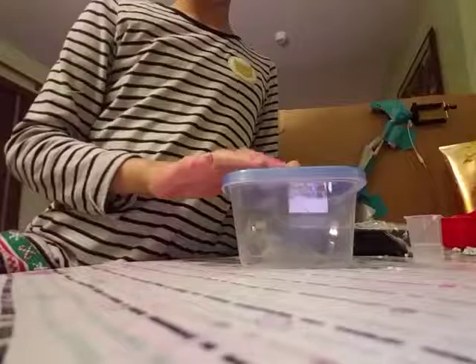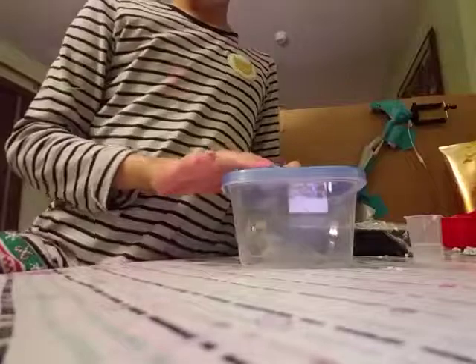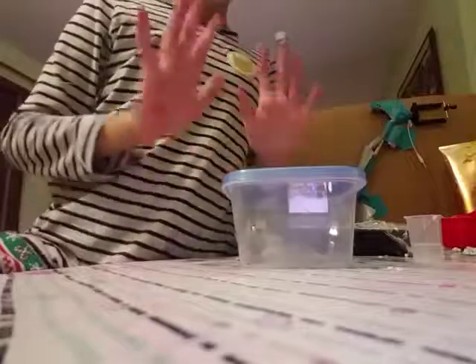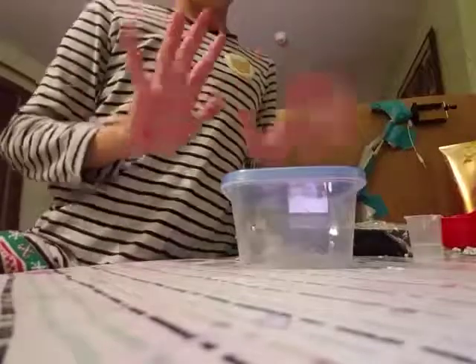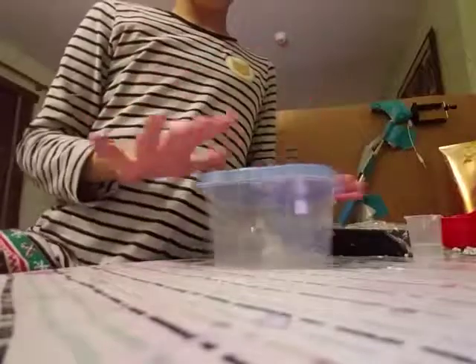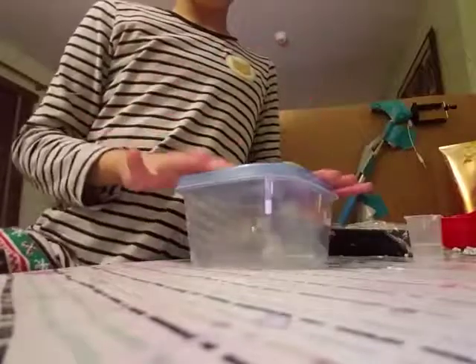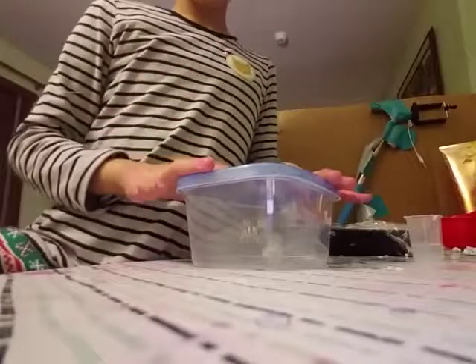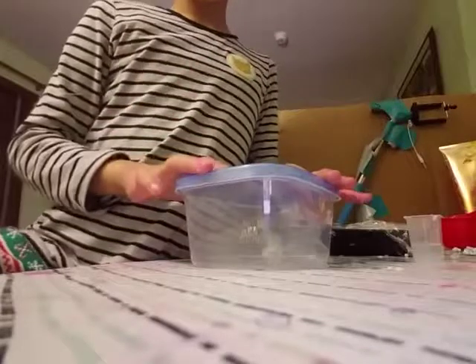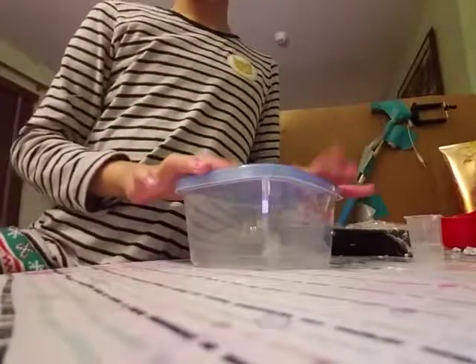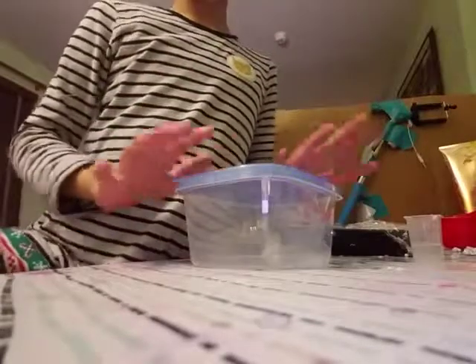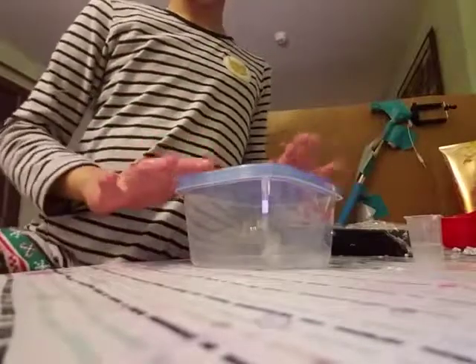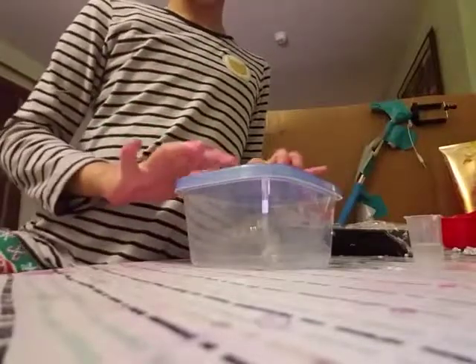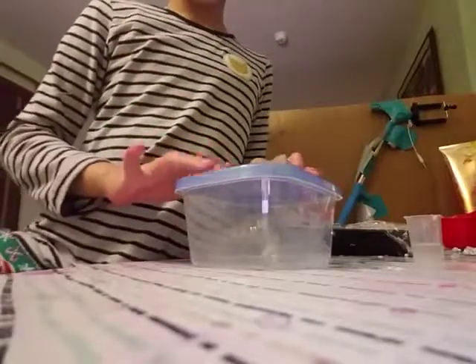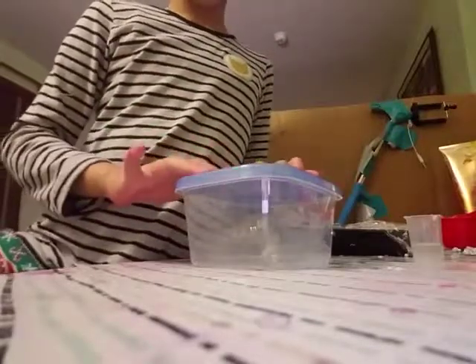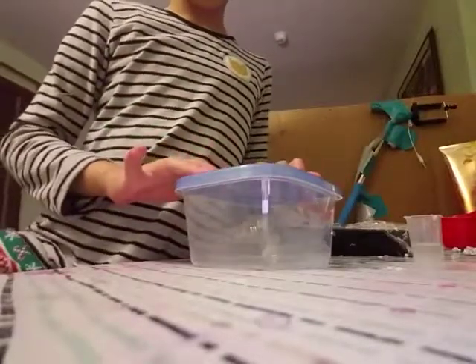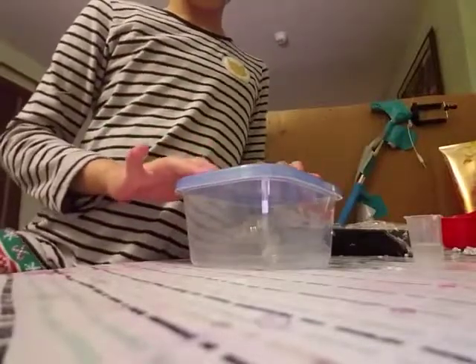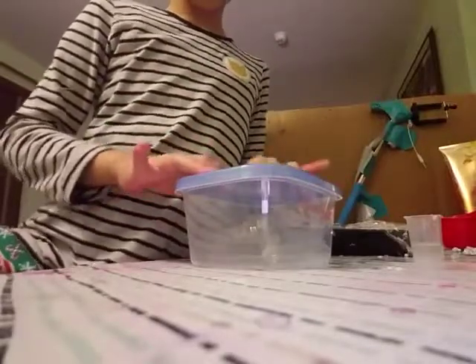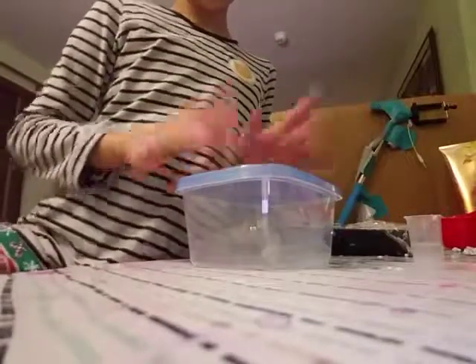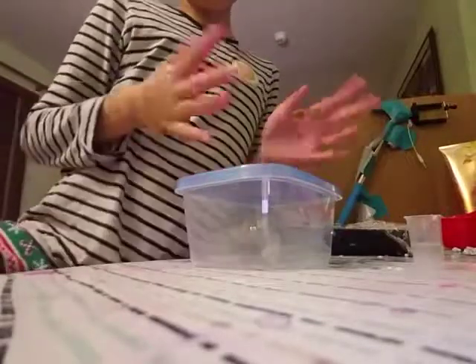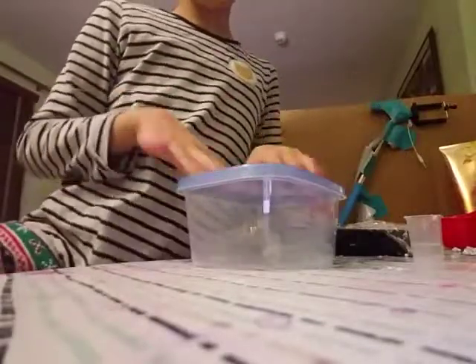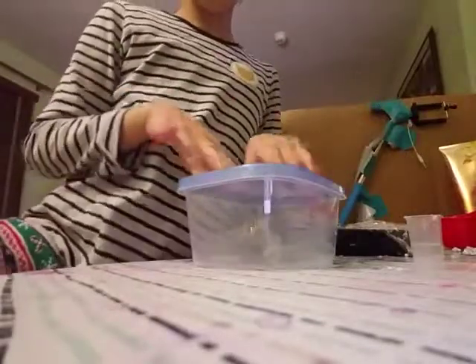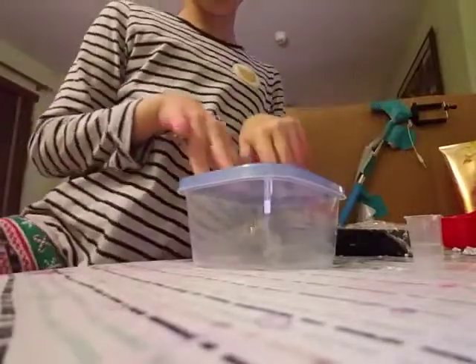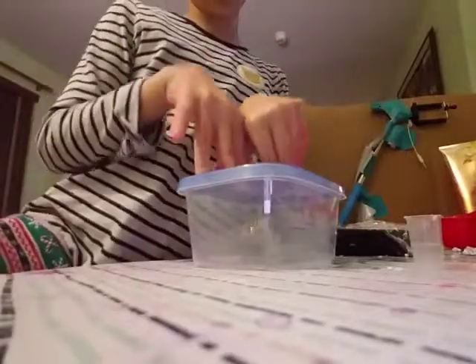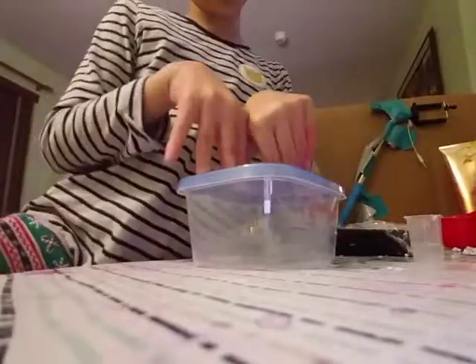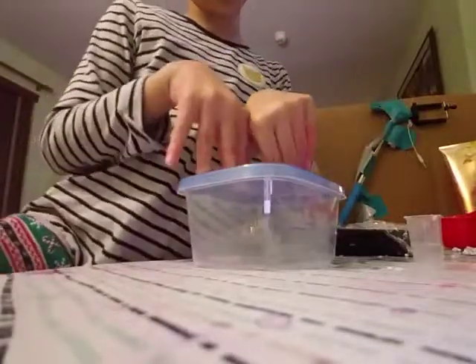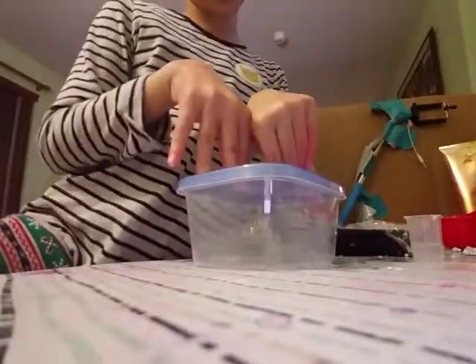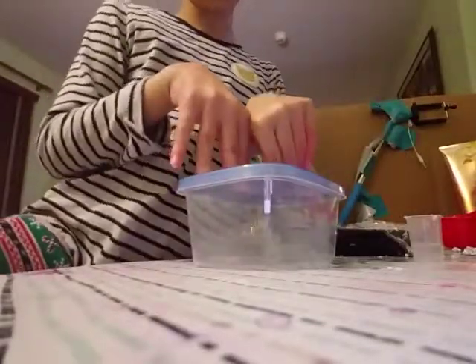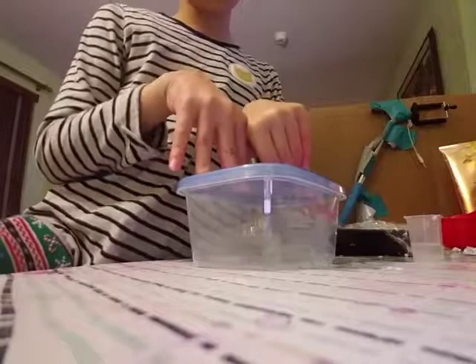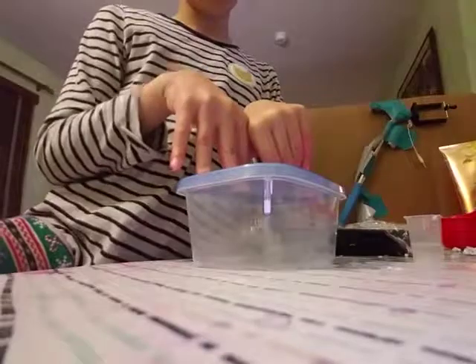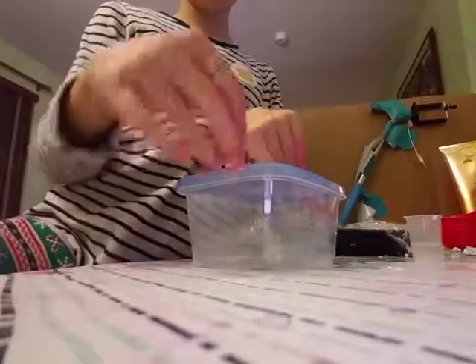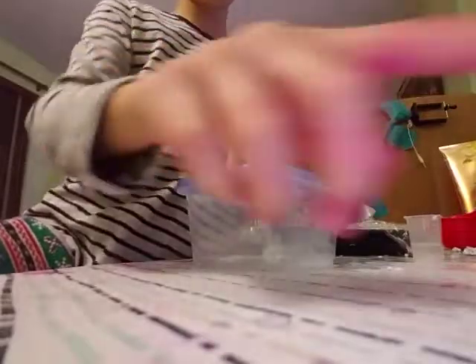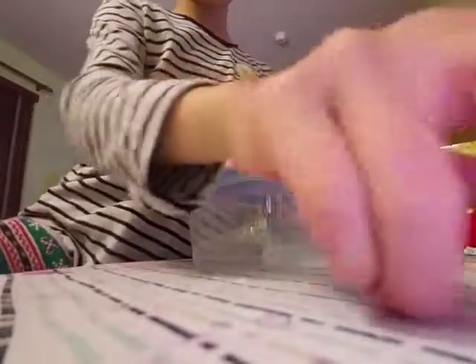Hey guys, so today we are going to make just regular slime. Let's get started.